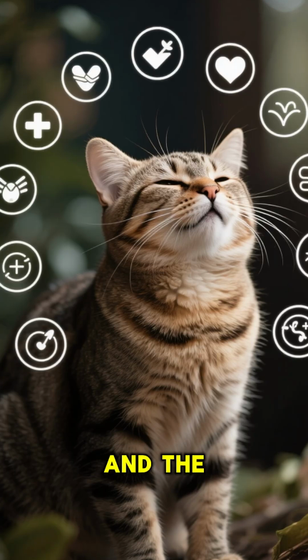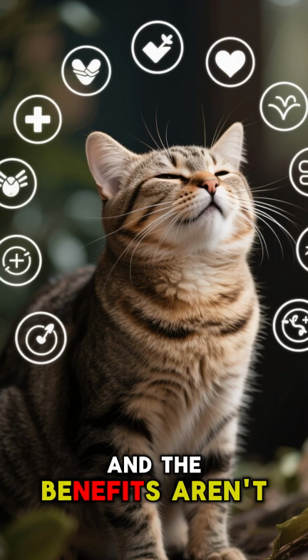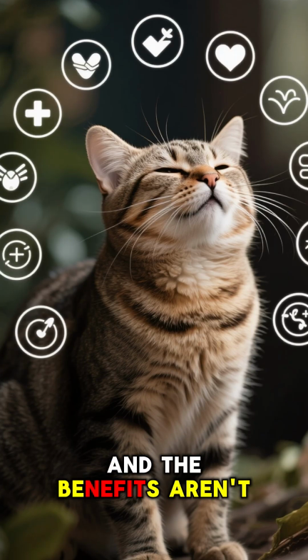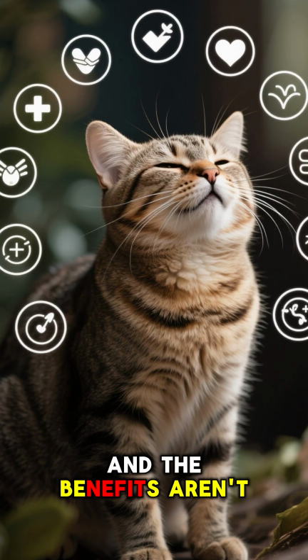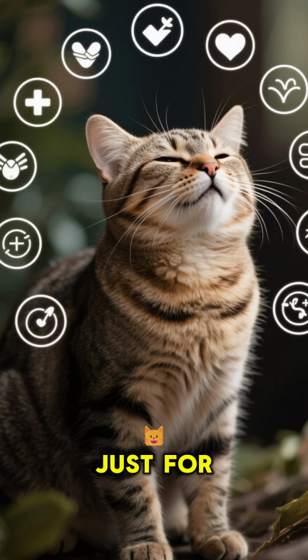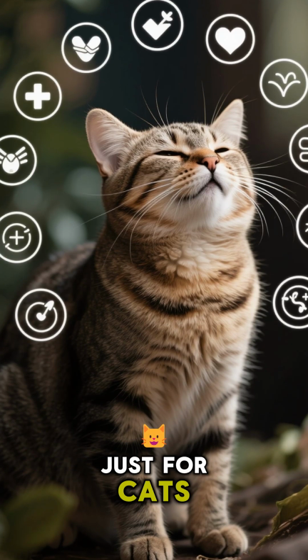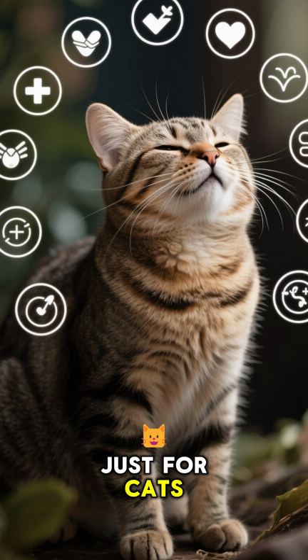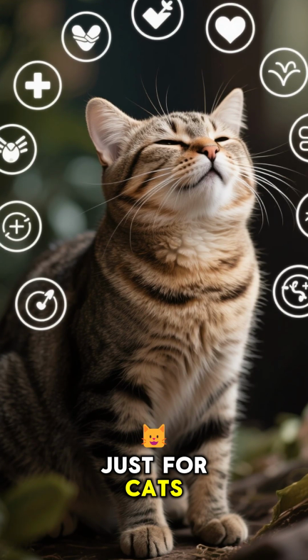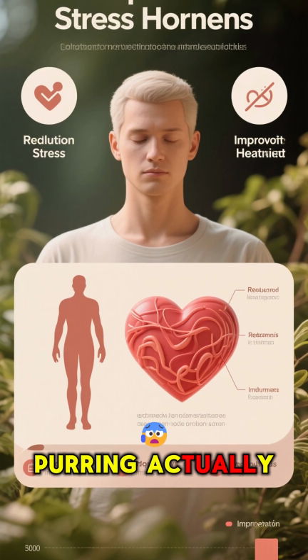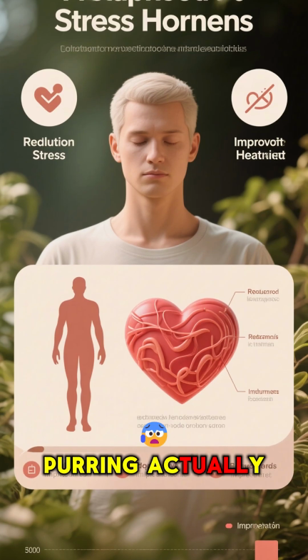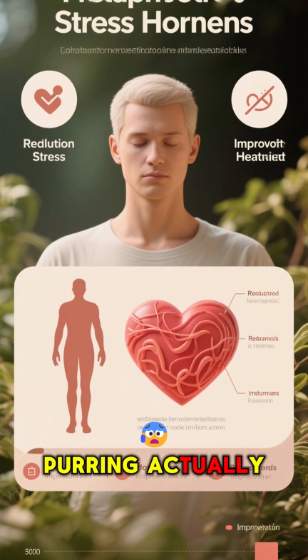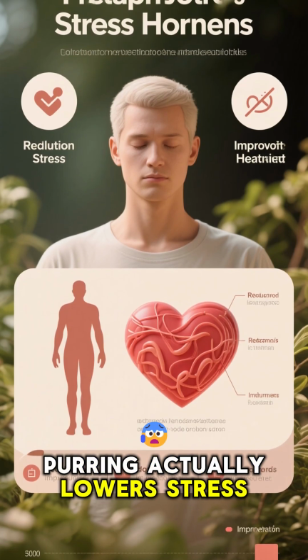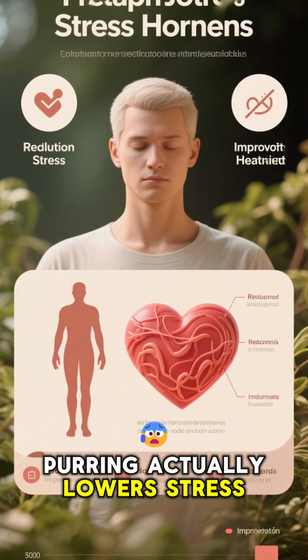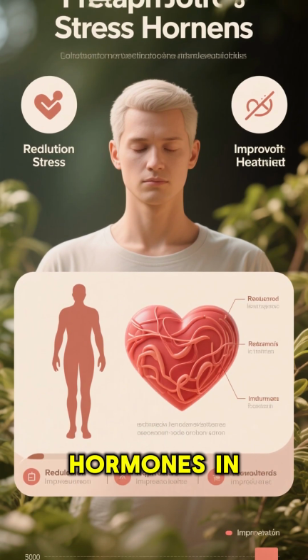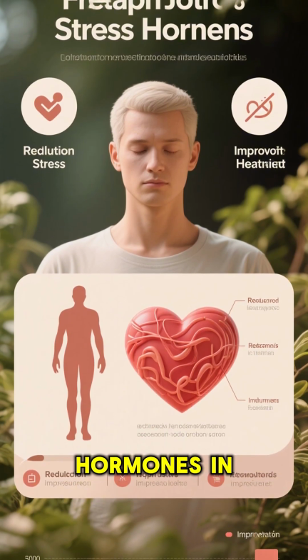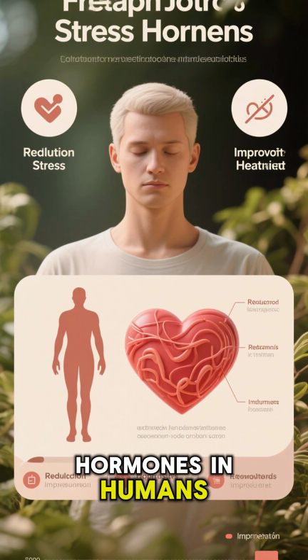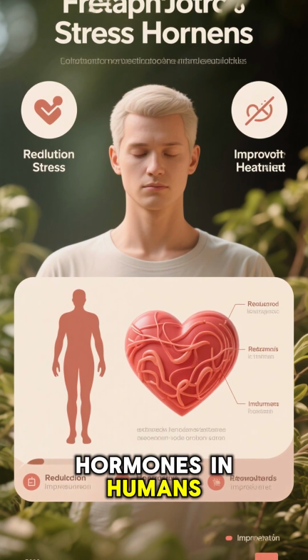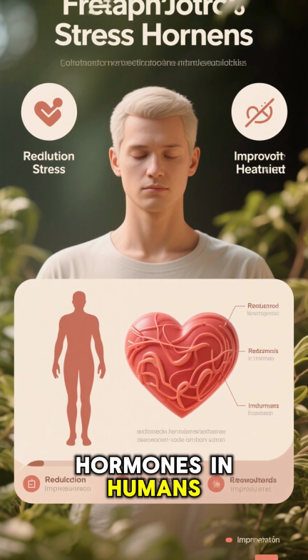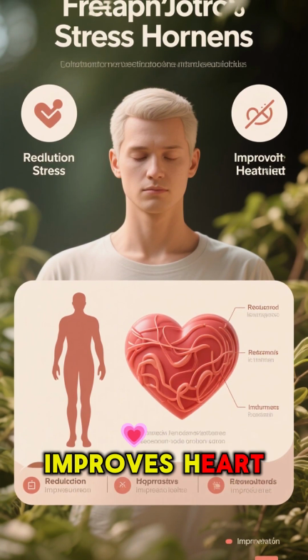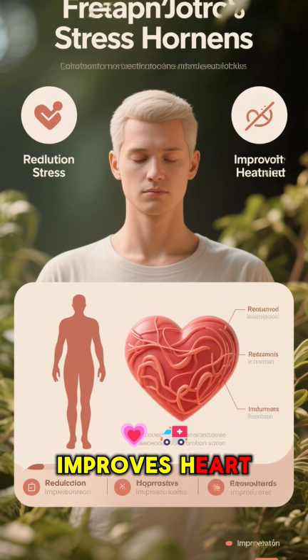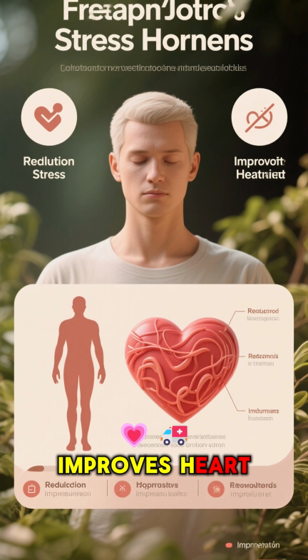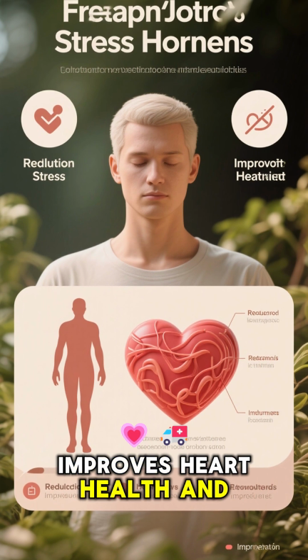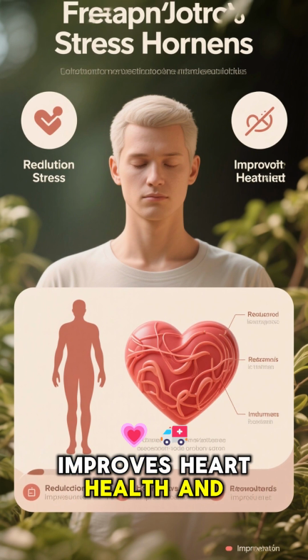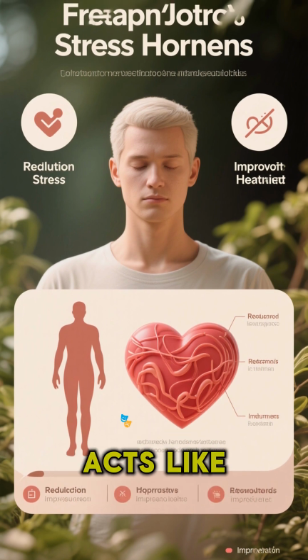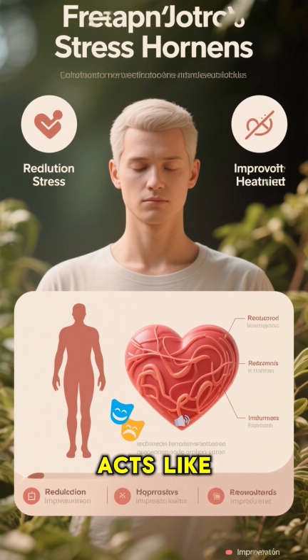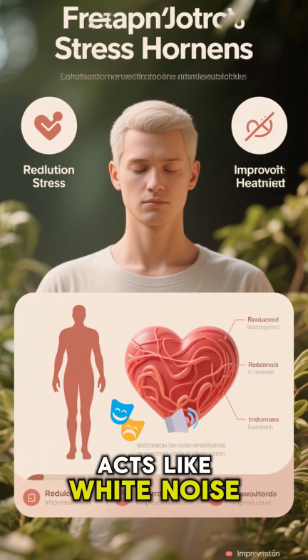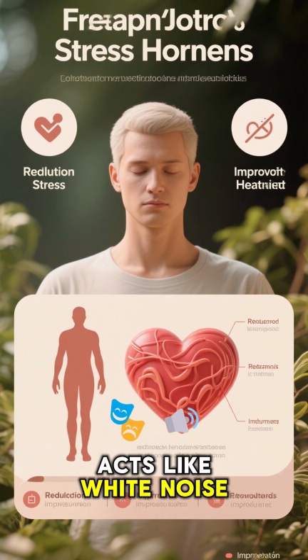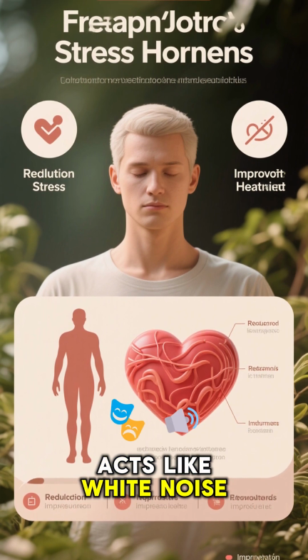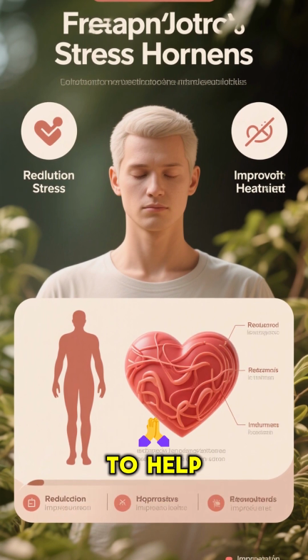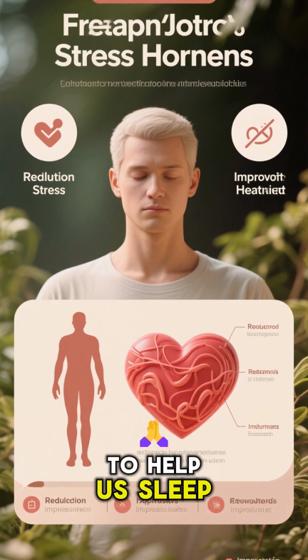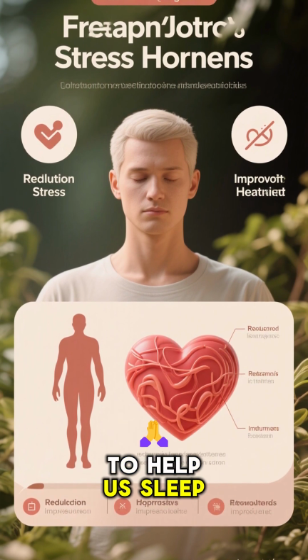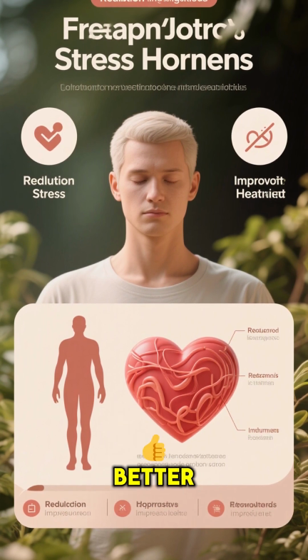And the benefits aren't just for cats. Purring actually lowers stress hormones in humans, improves heart health, and acts like white noise to help us sleep better.